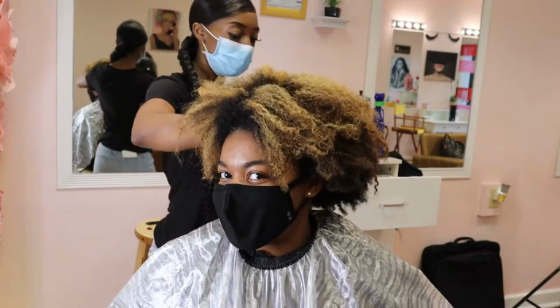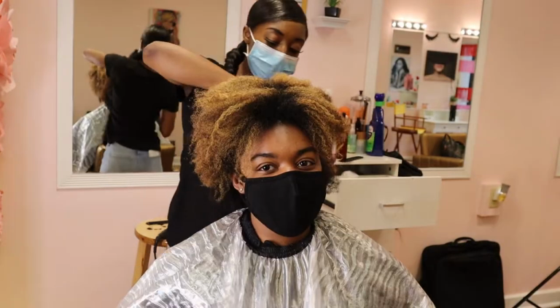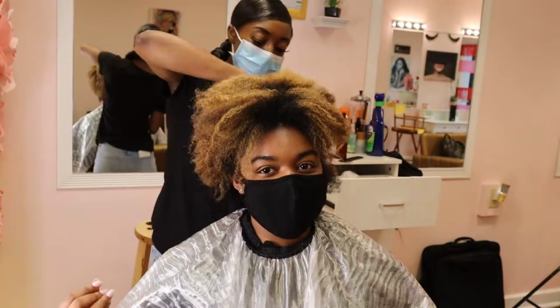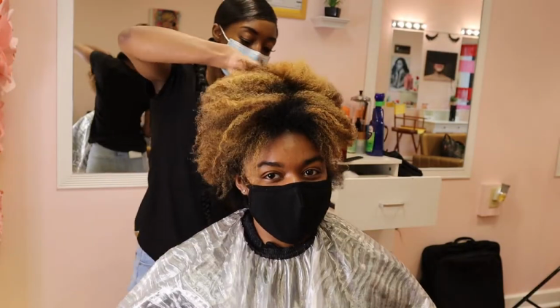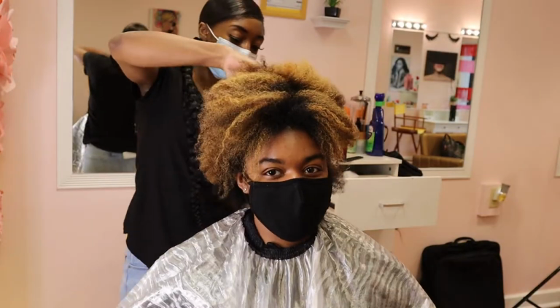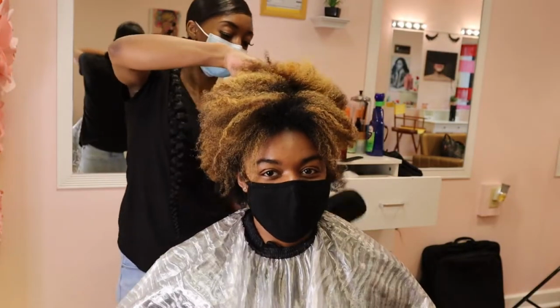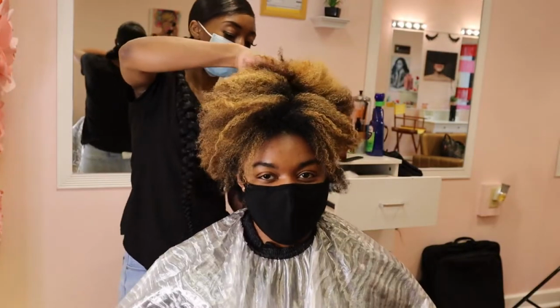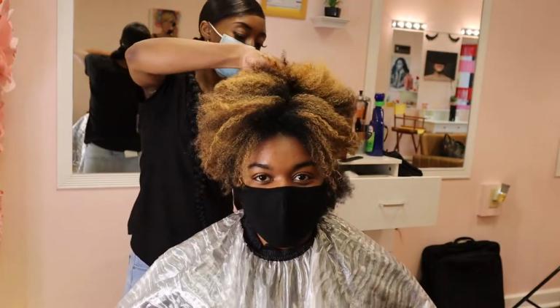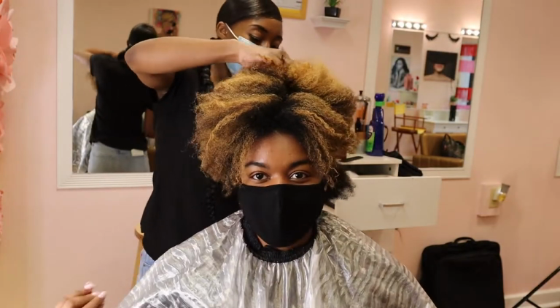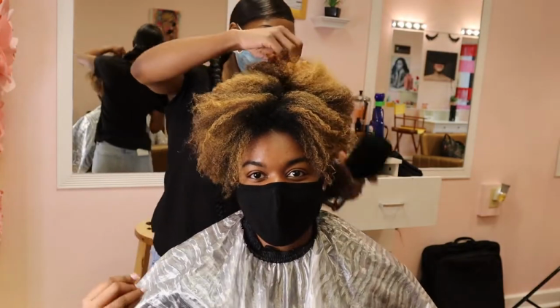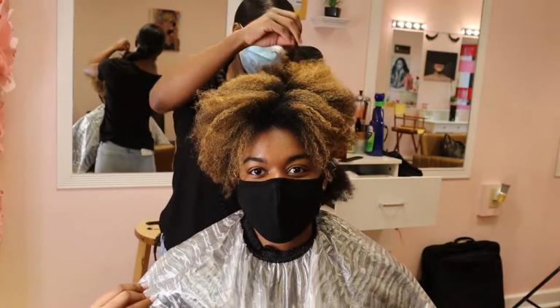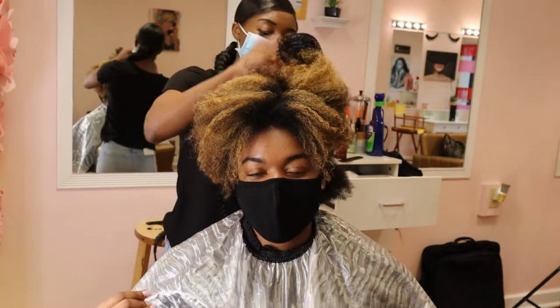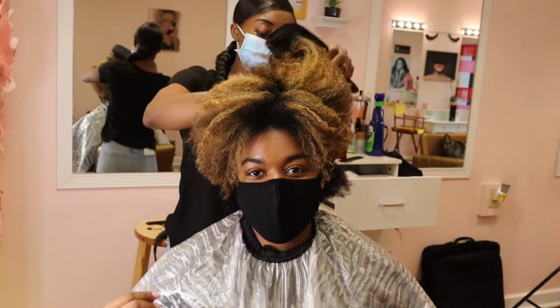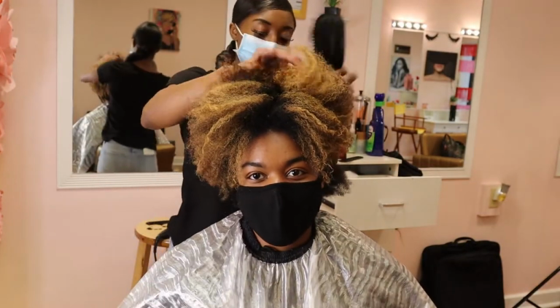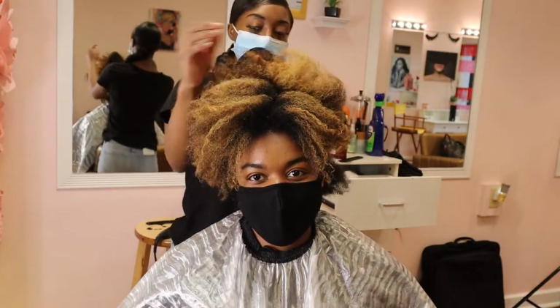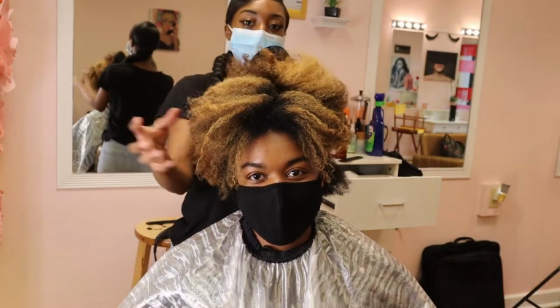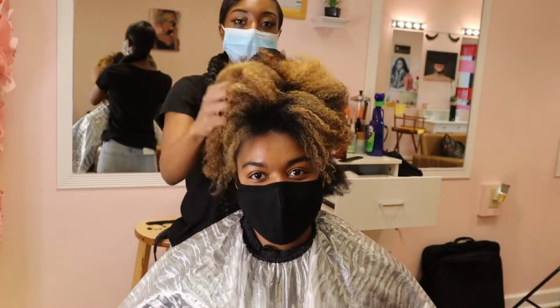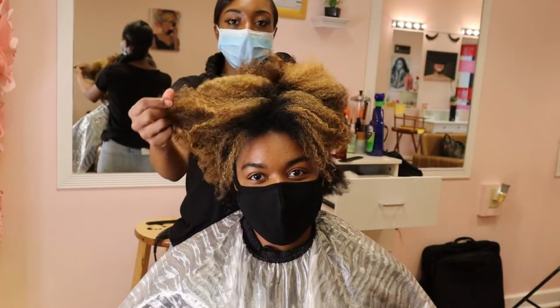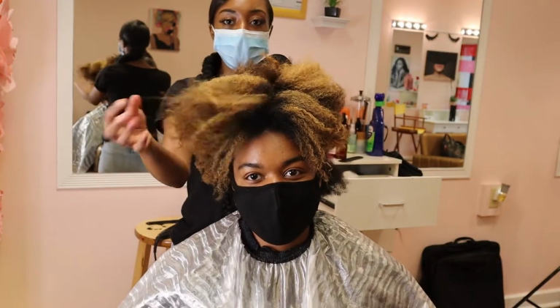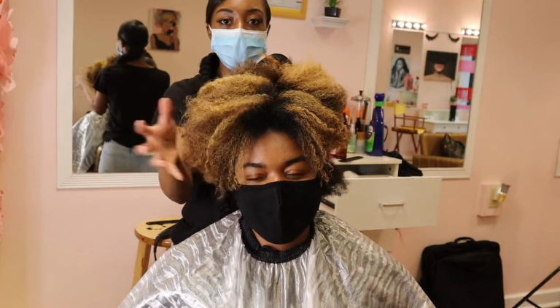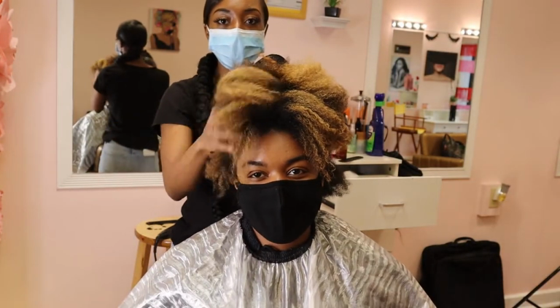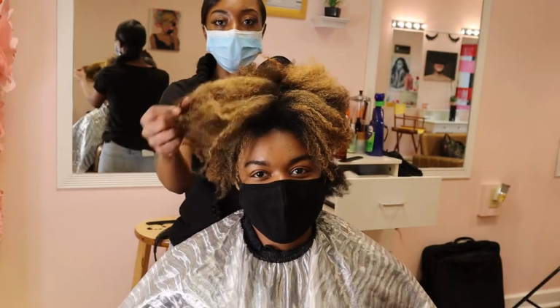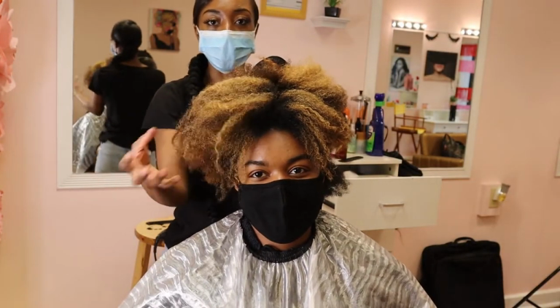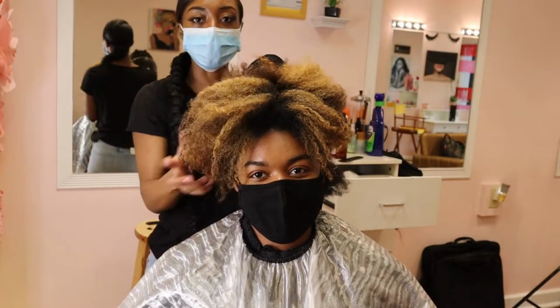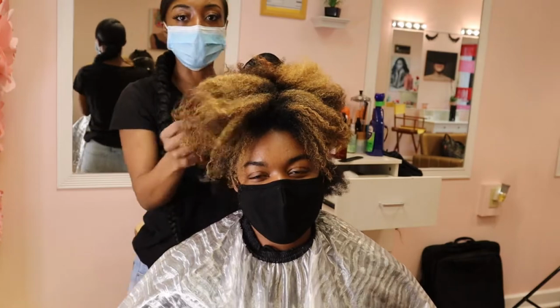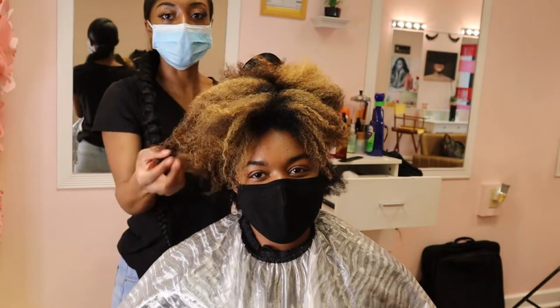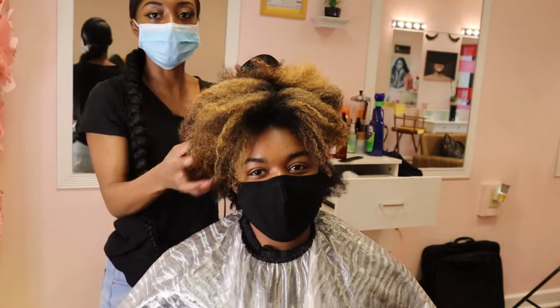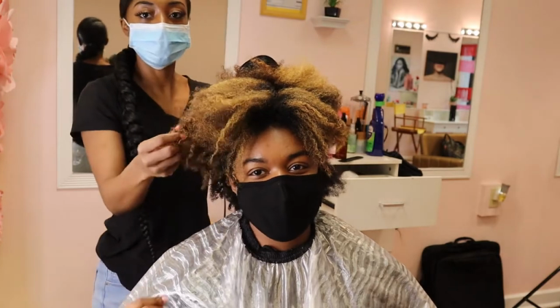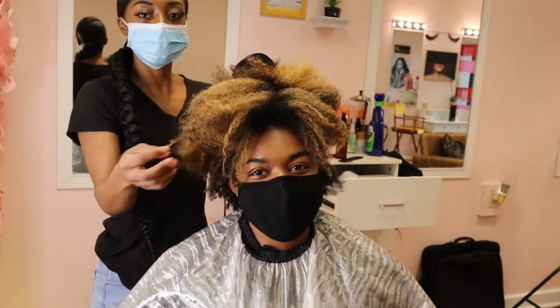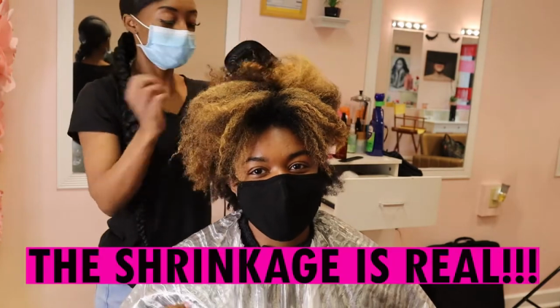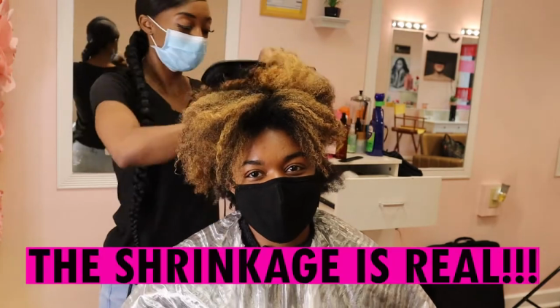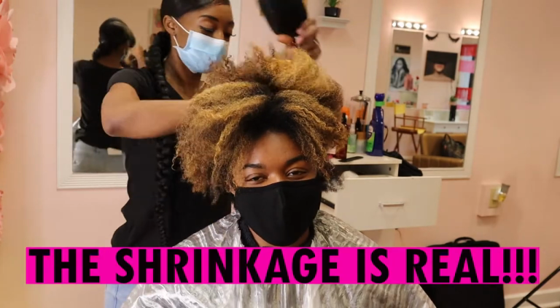I'm going to get this length checked because I want to know how long my hair is. Oh yeah, the shrinkage is probably real — the shrinkage is real.